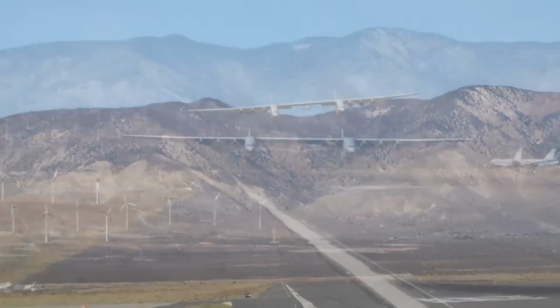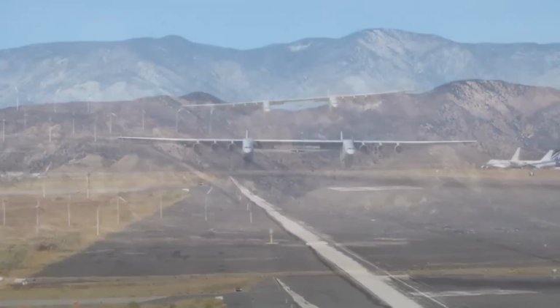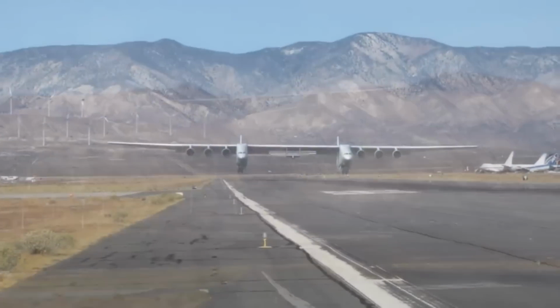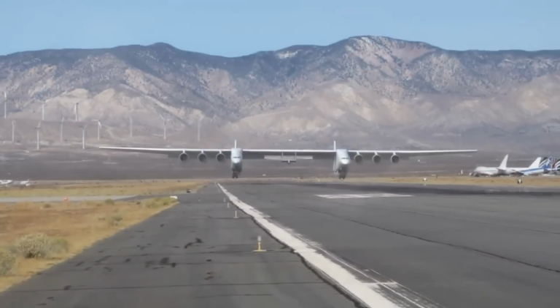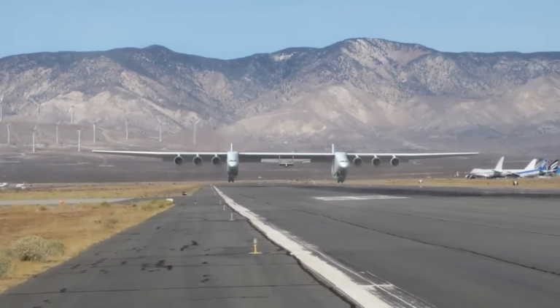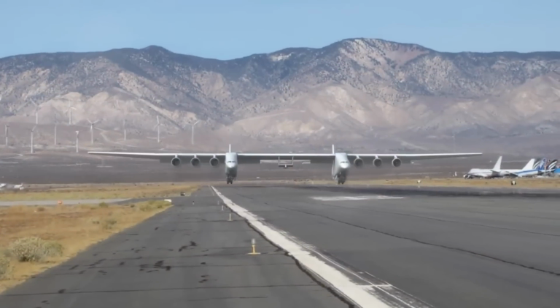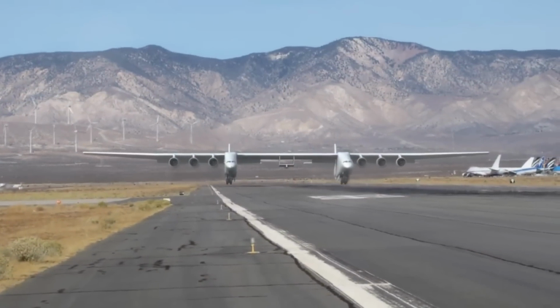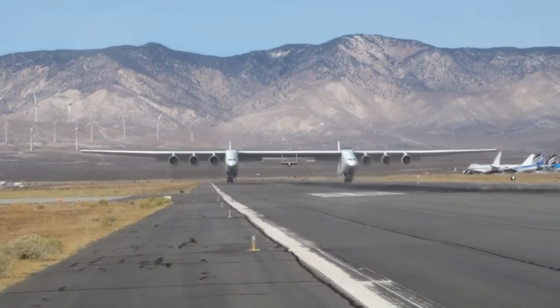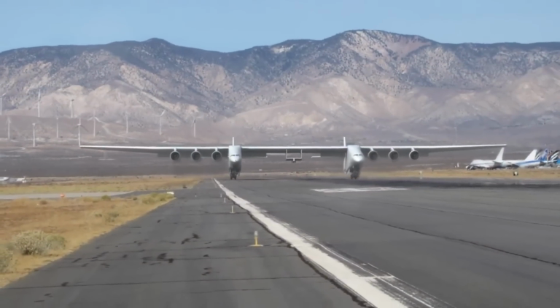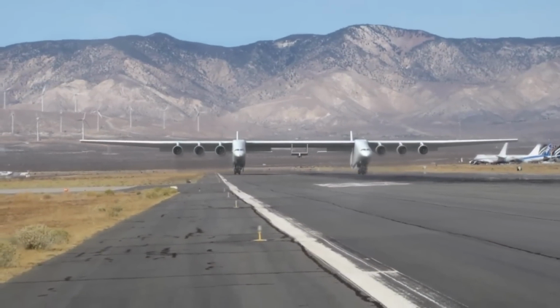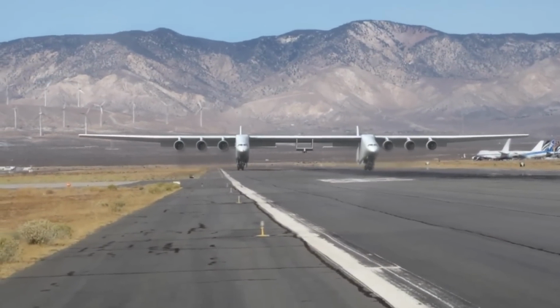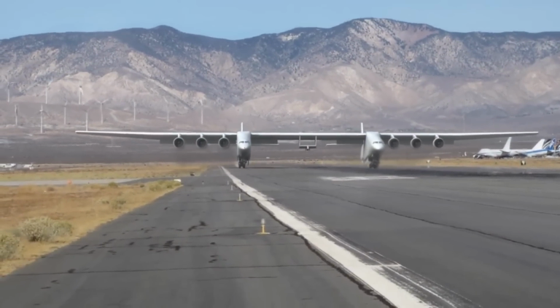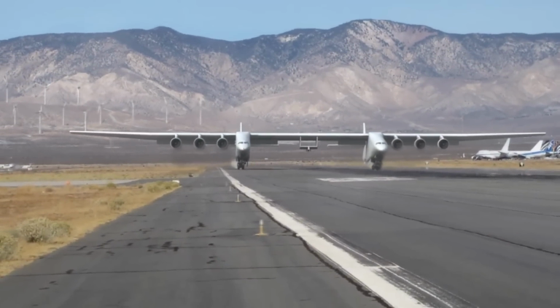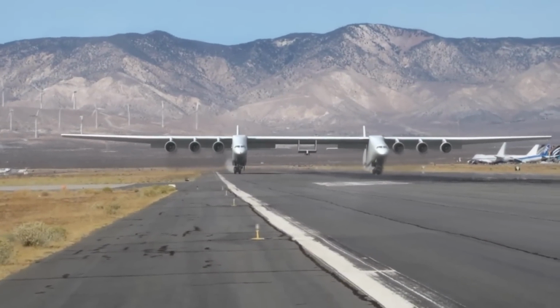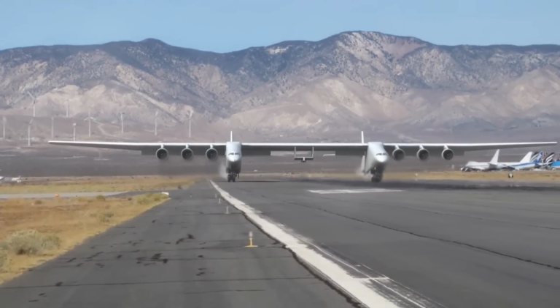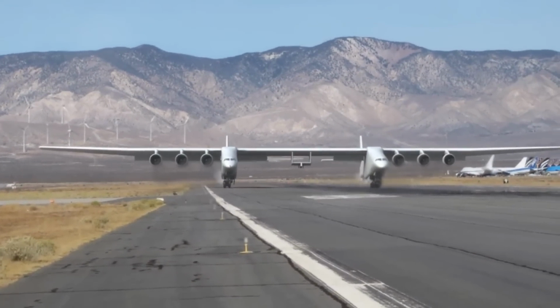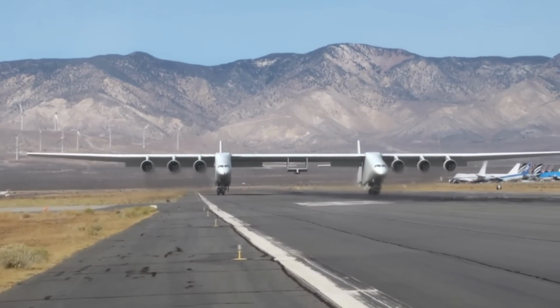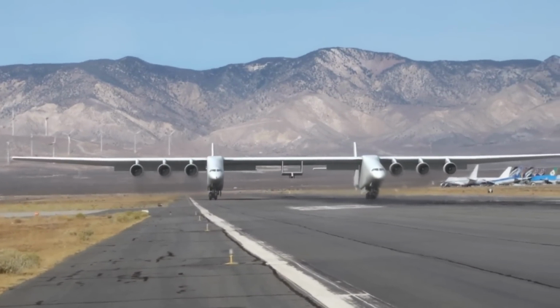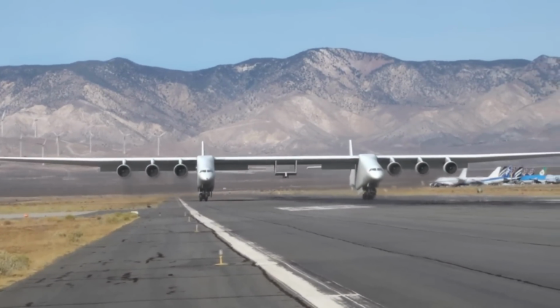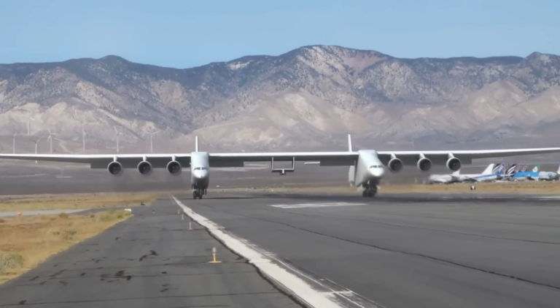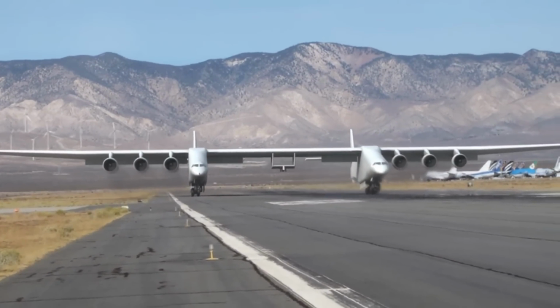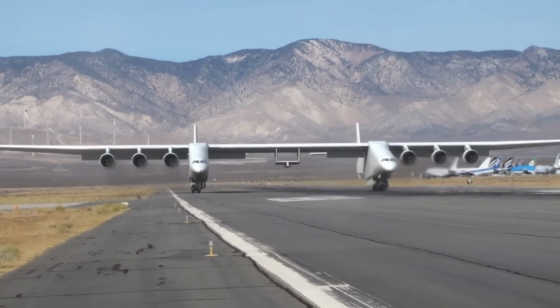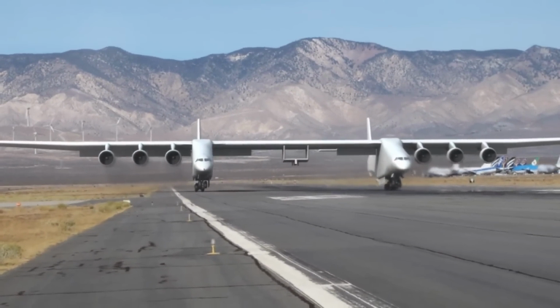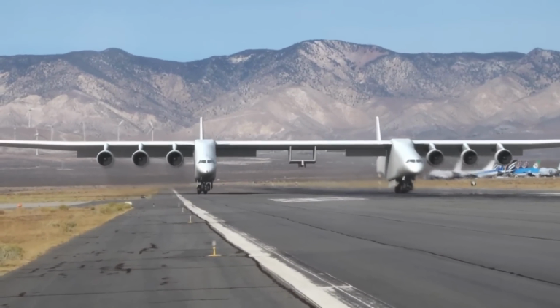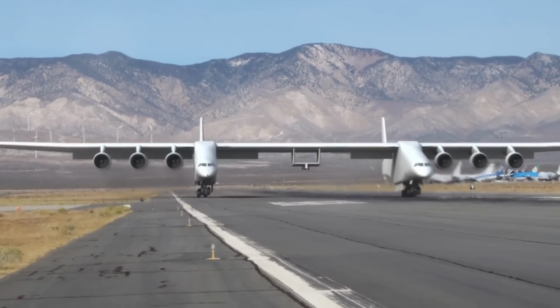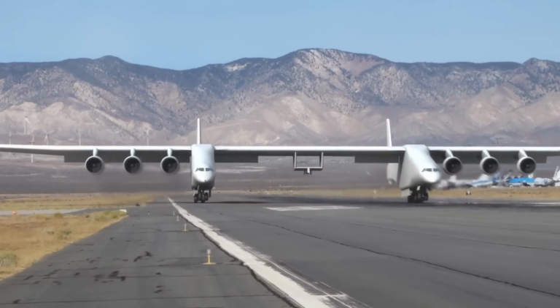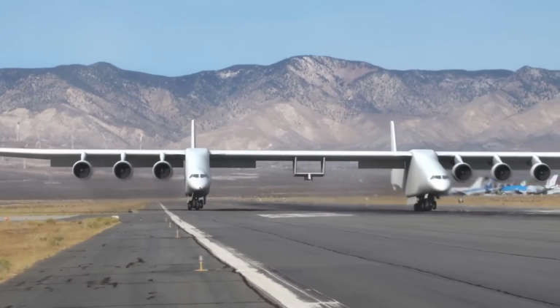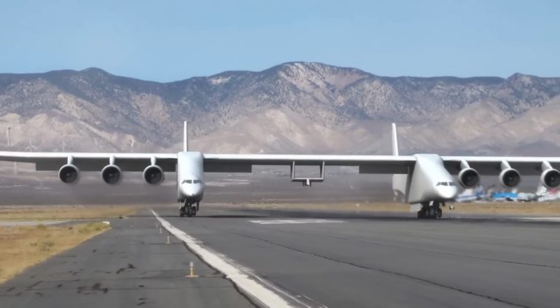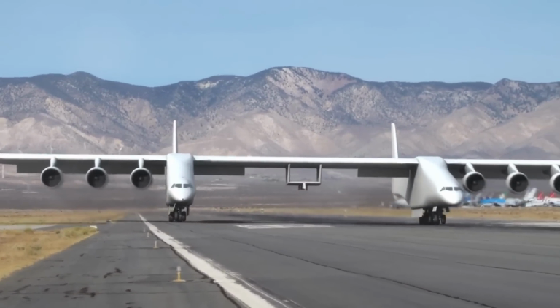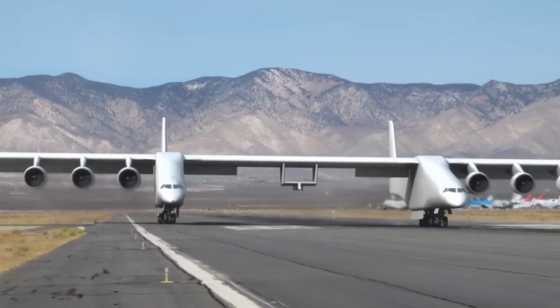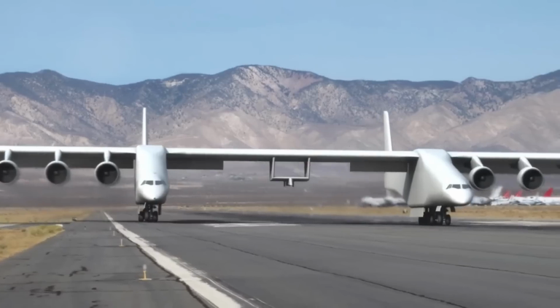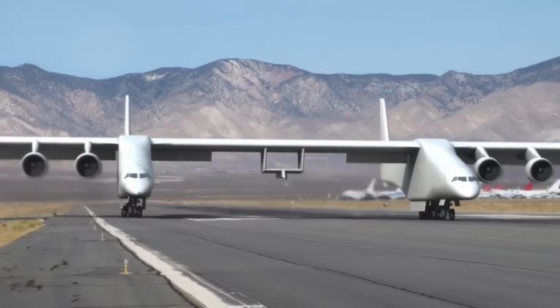The Roc represents a pioneering achievement in aviation, pushing the boundaries of aircraft design and operational capabilities.